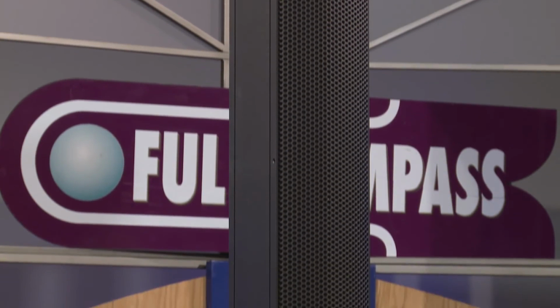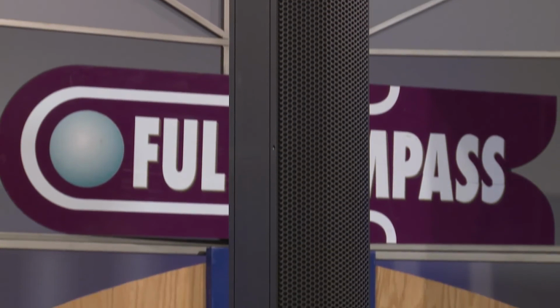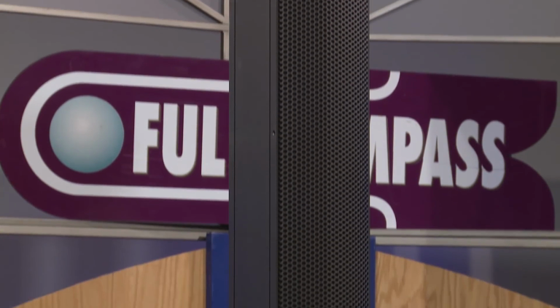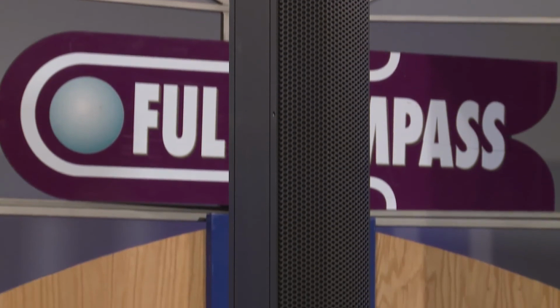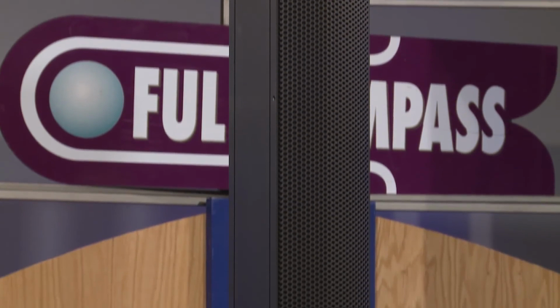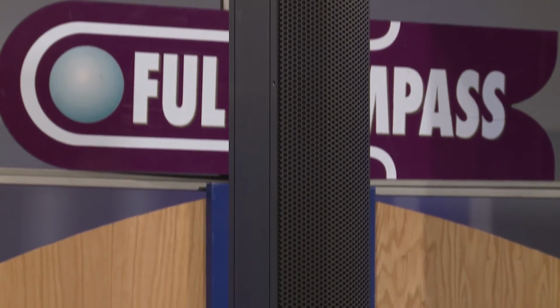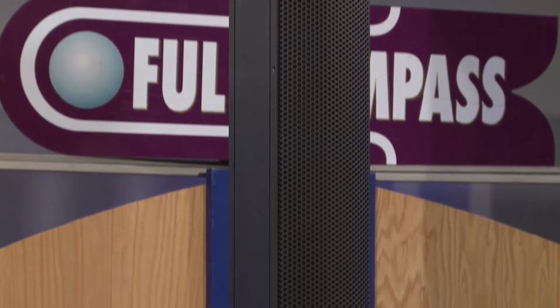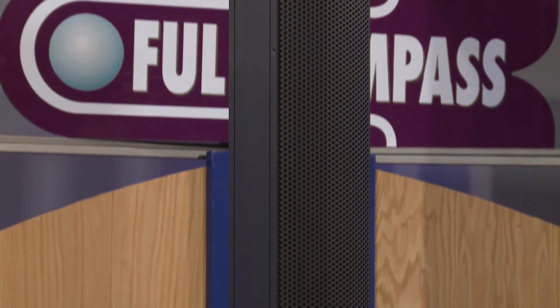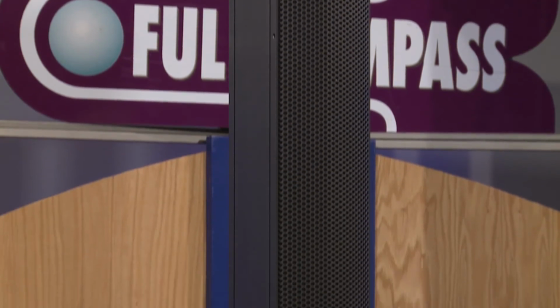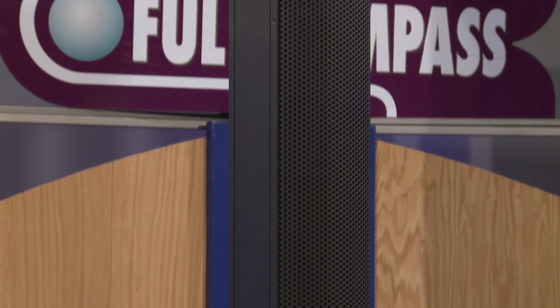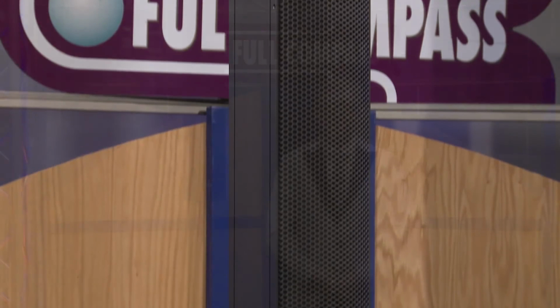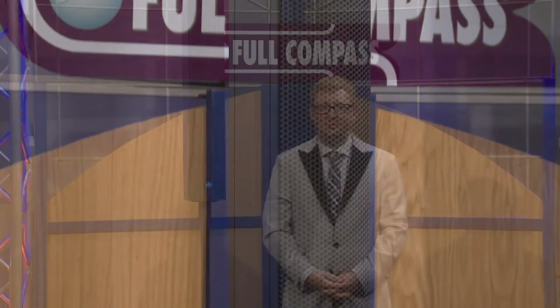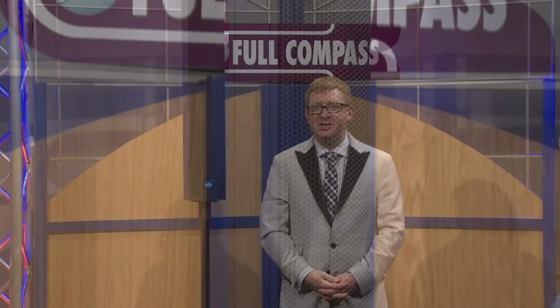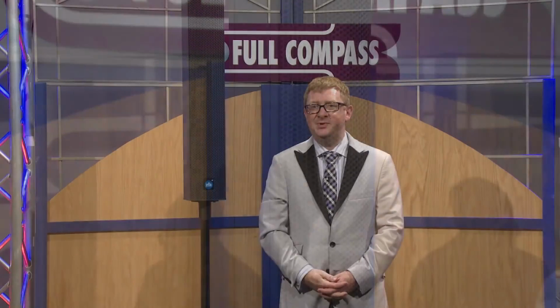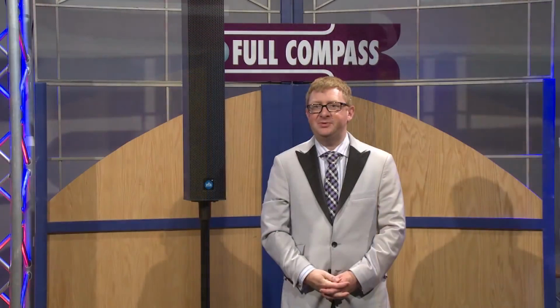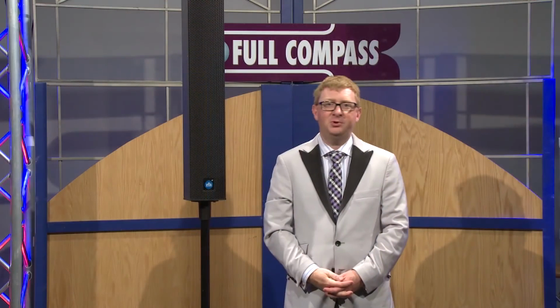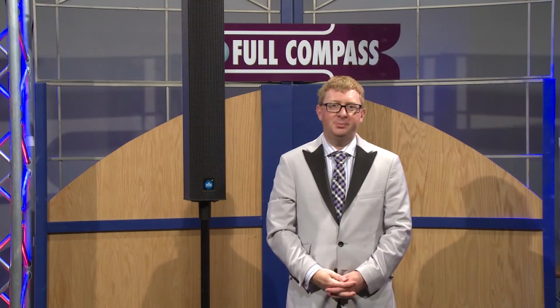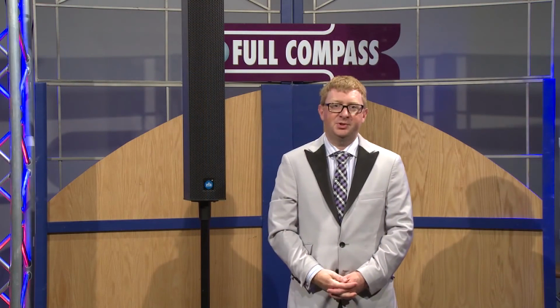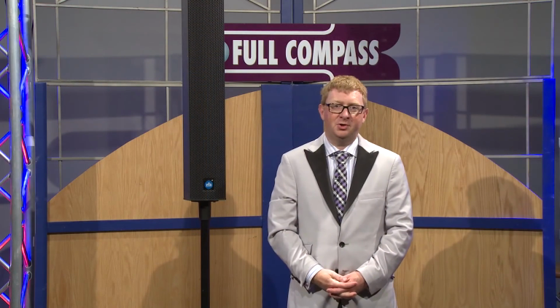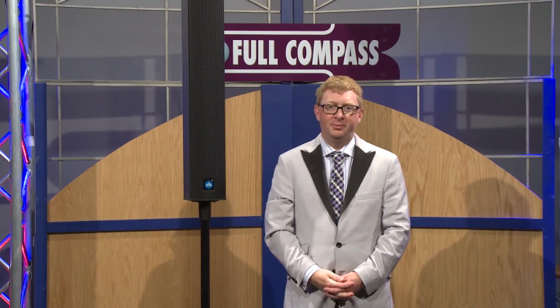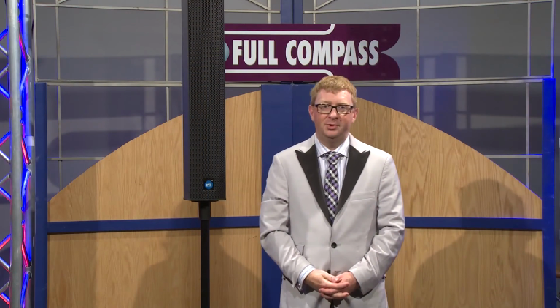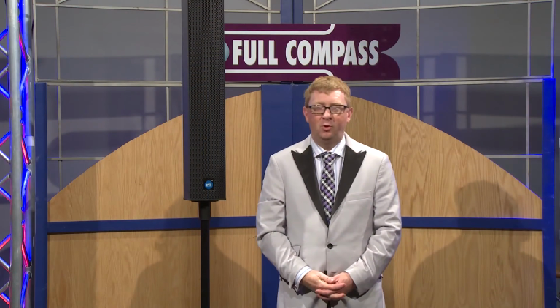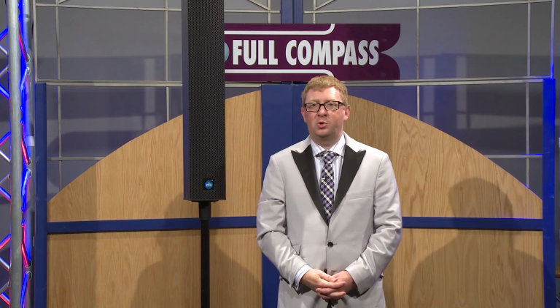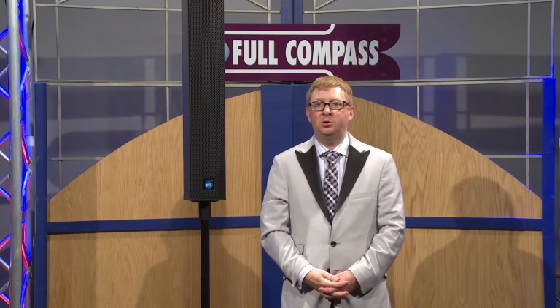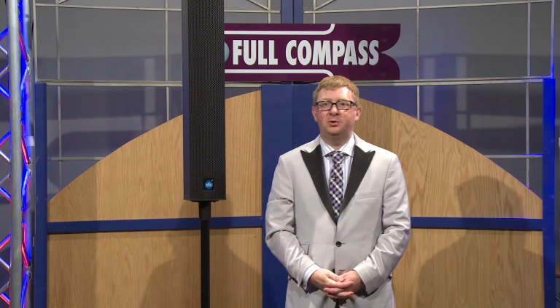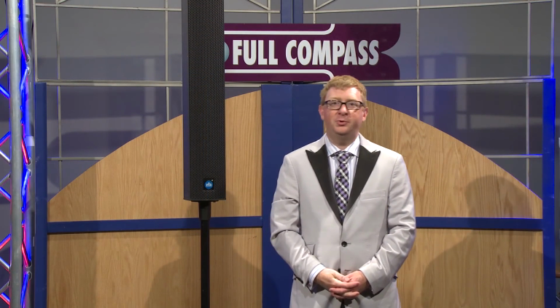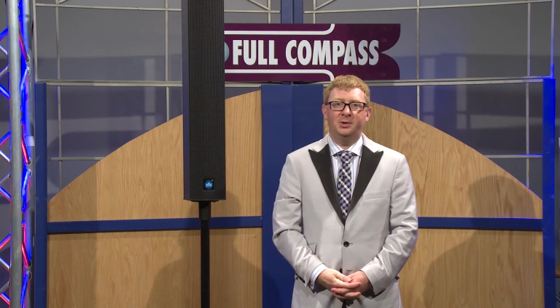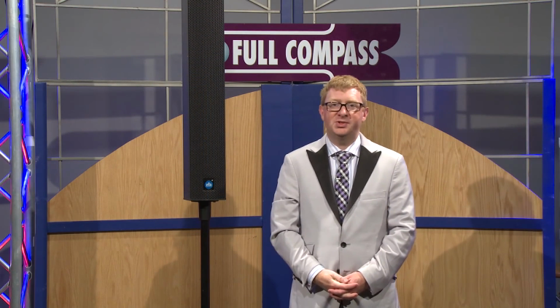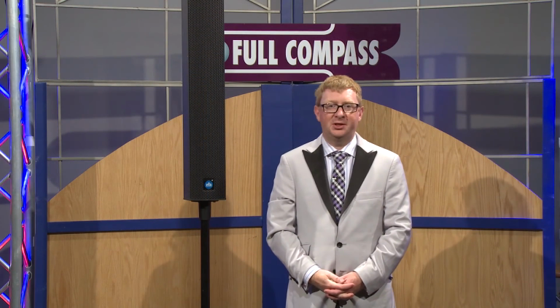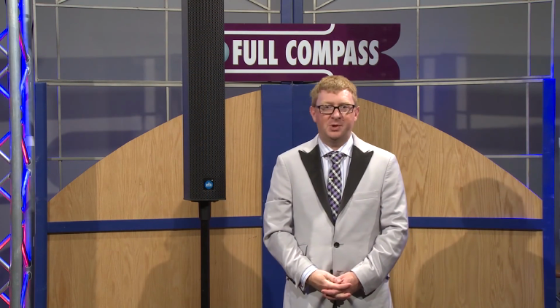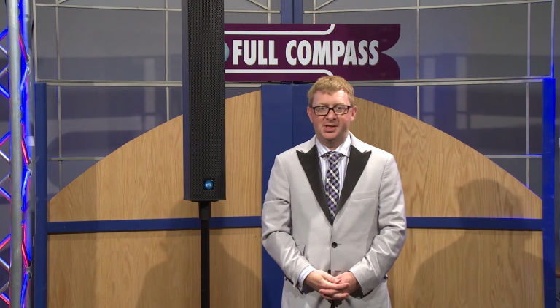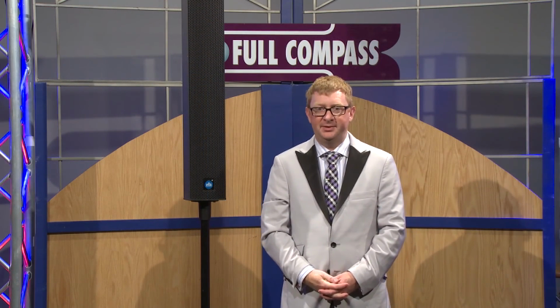To learn more about the Rankers Heights IC7 system, please visit fullcompass.com or call your Full Compass sales representative.